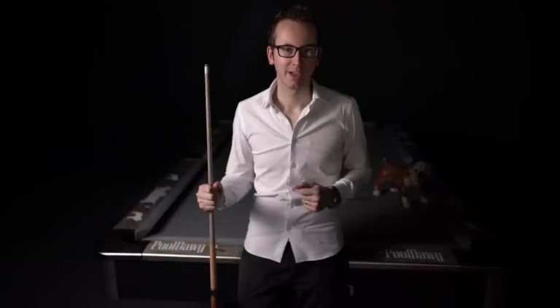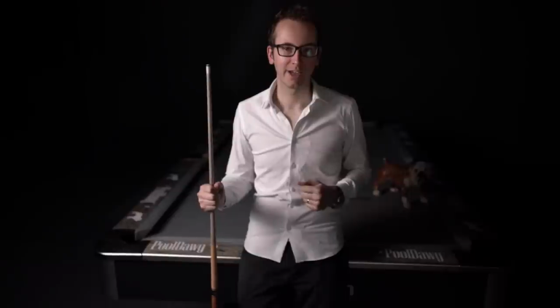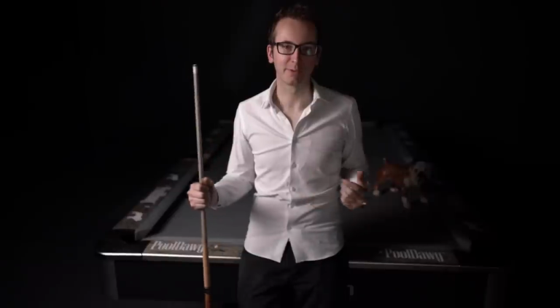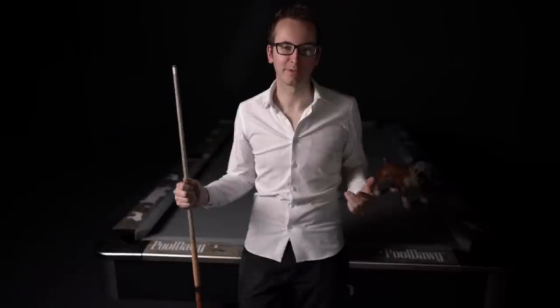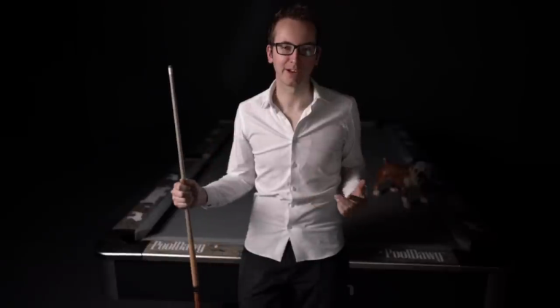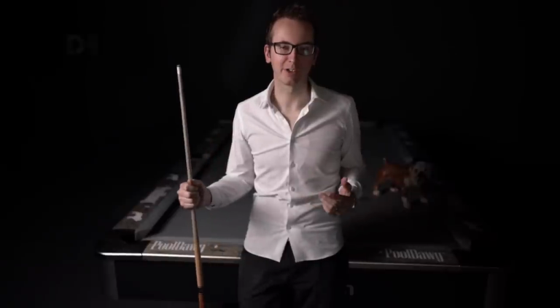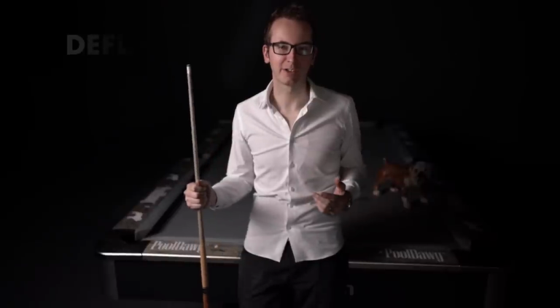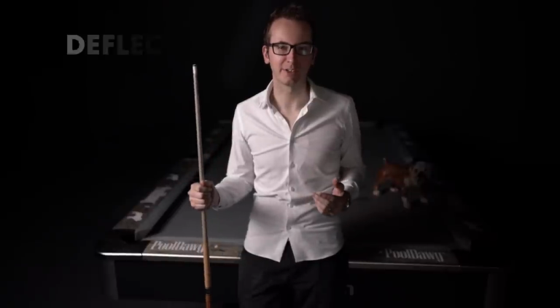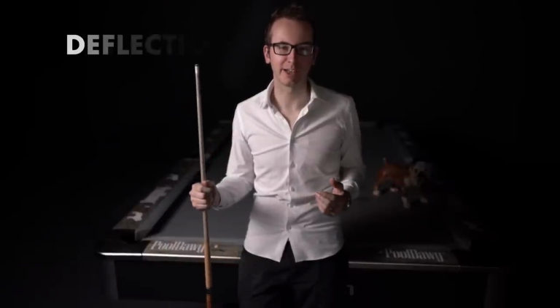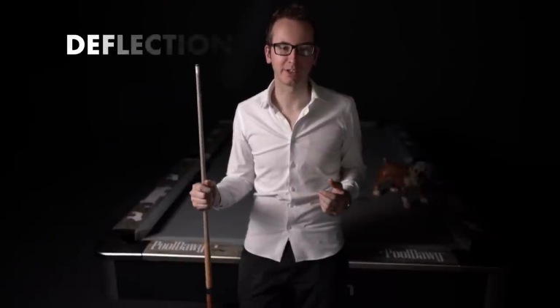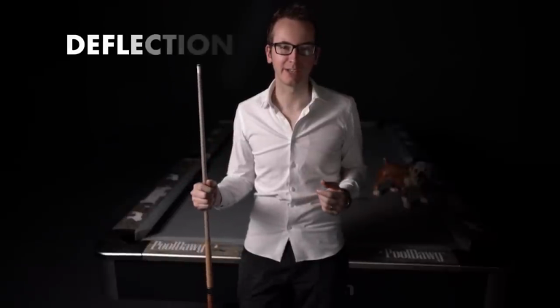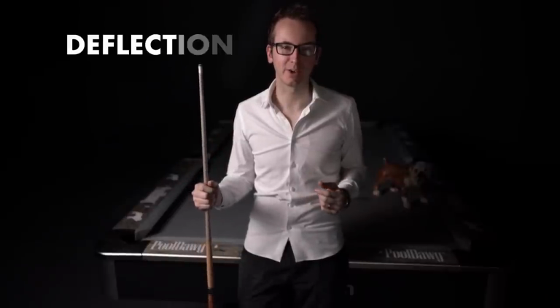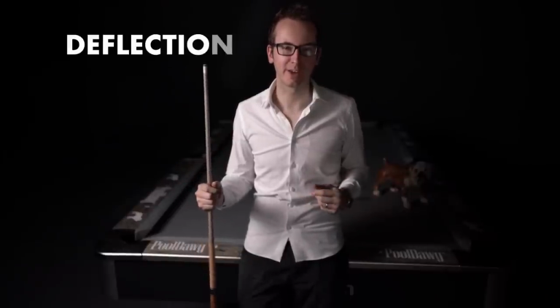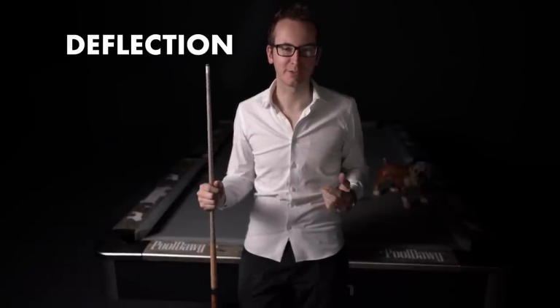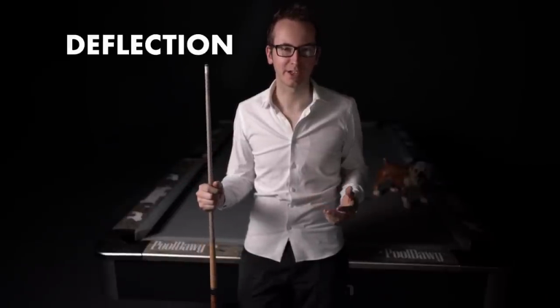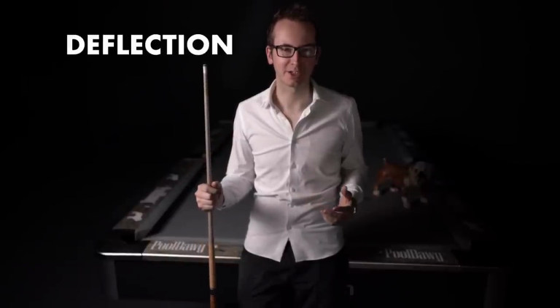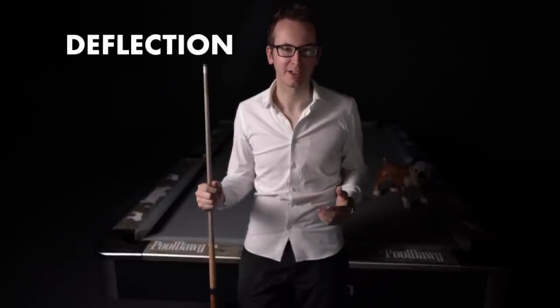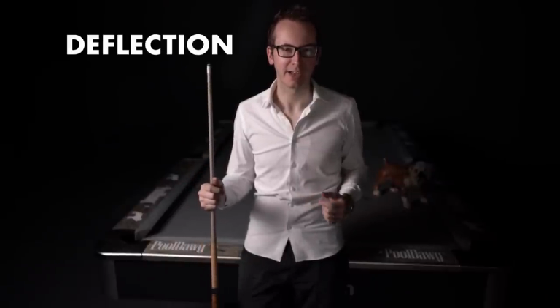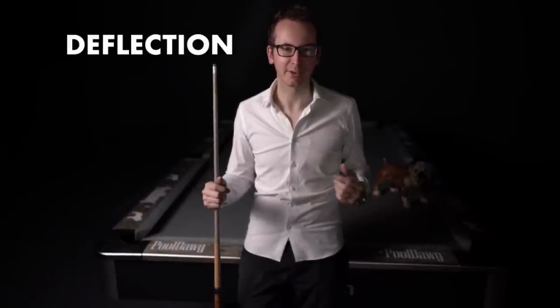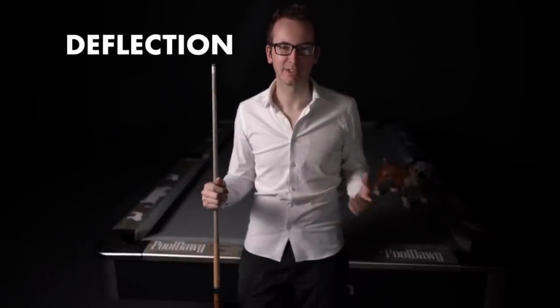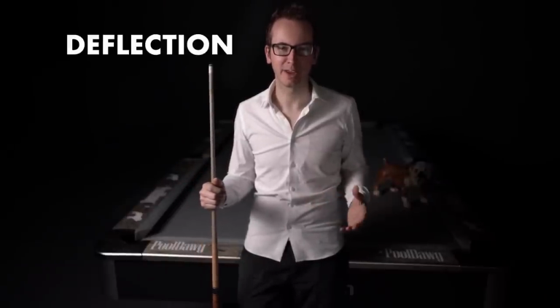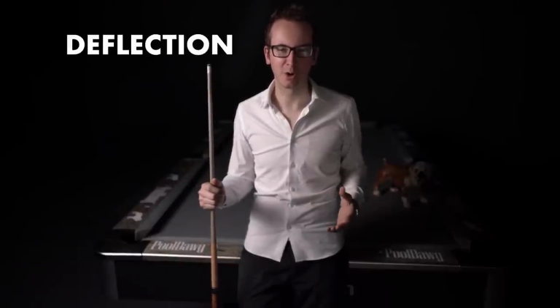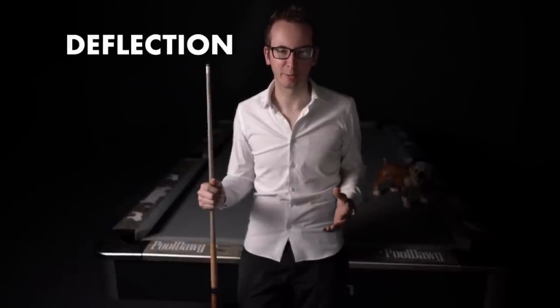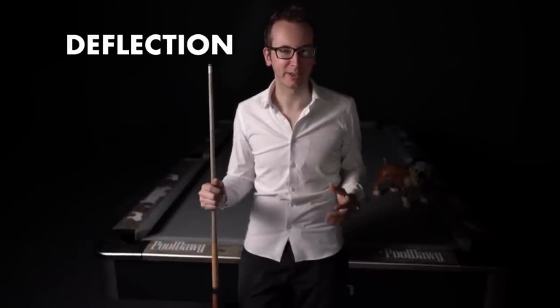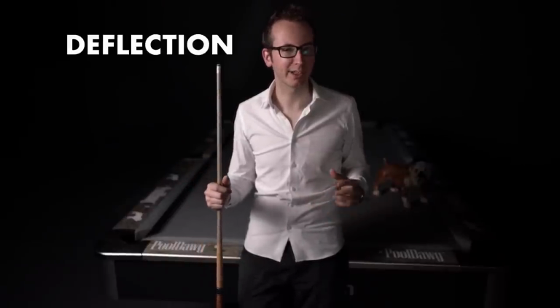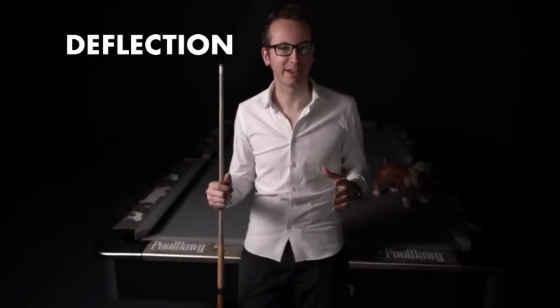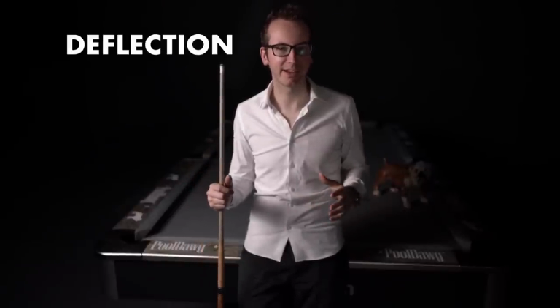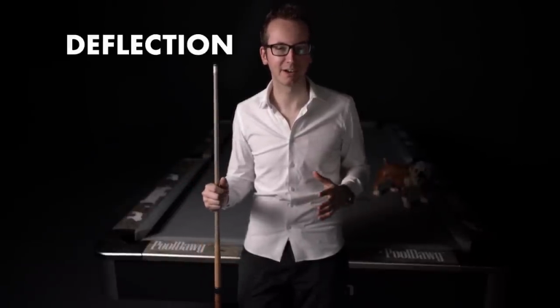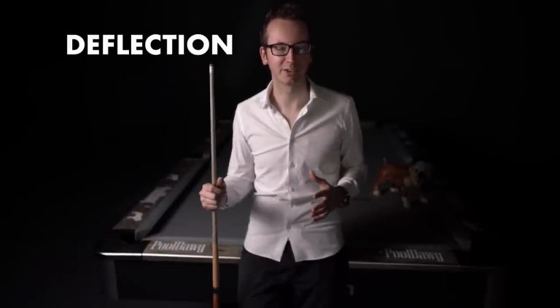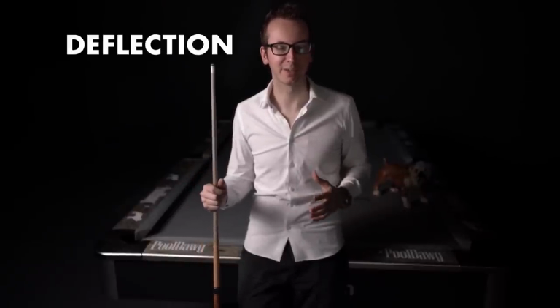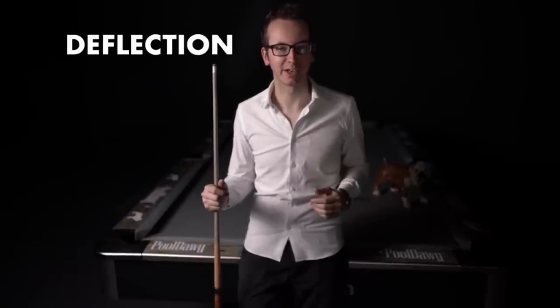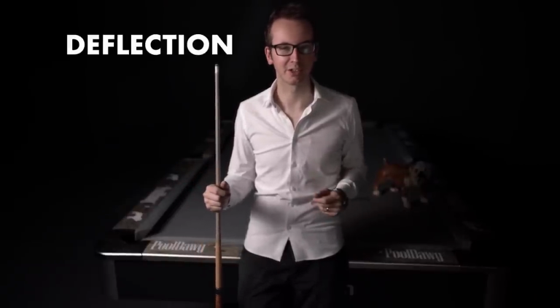Hey, I'm Florian Venom Color and today I wanted to tell you about deflection. I know it's a big word, but it's really not that hard to explain actually.